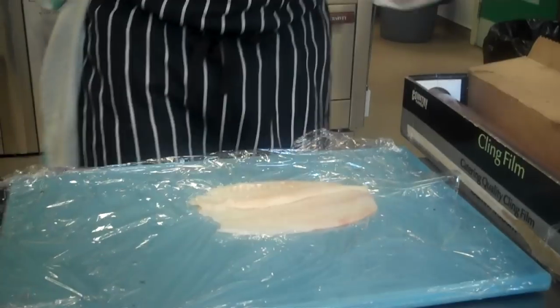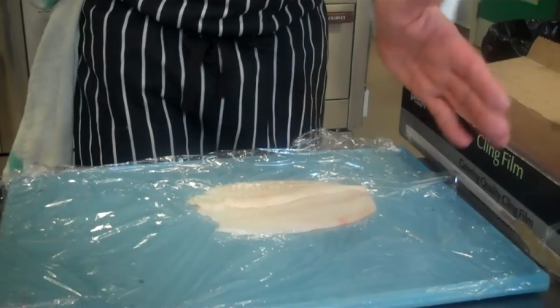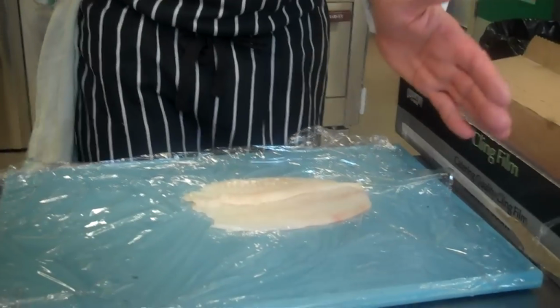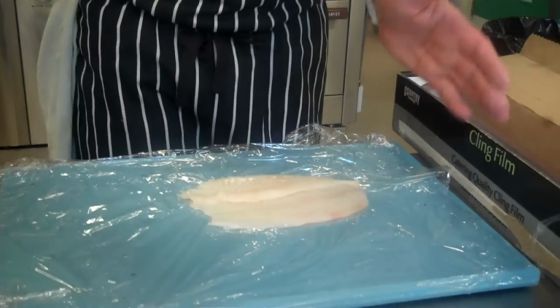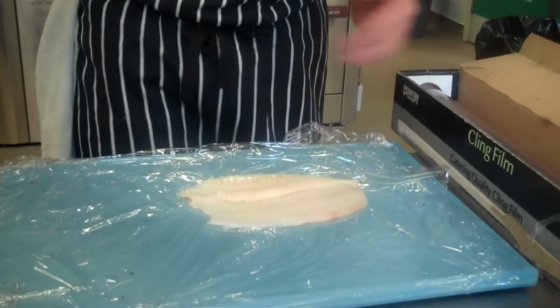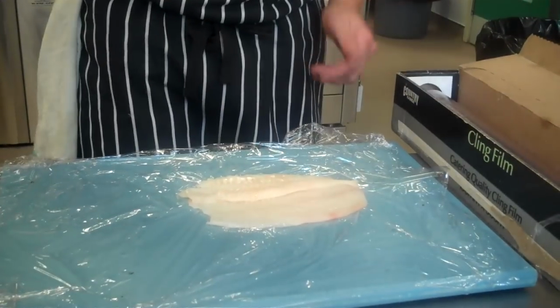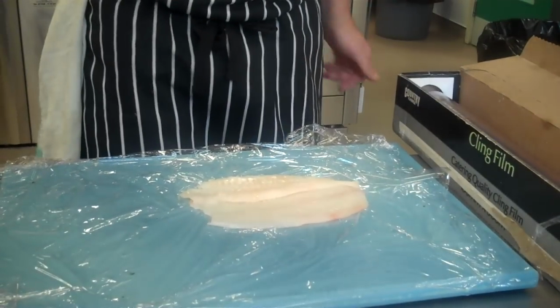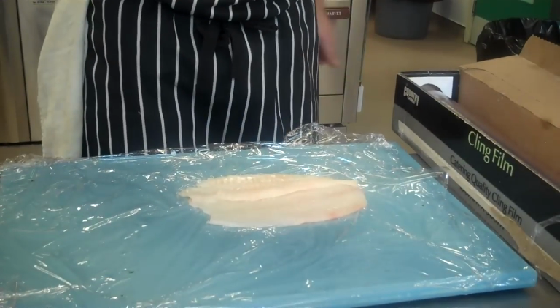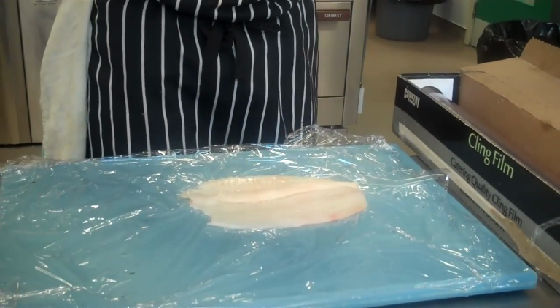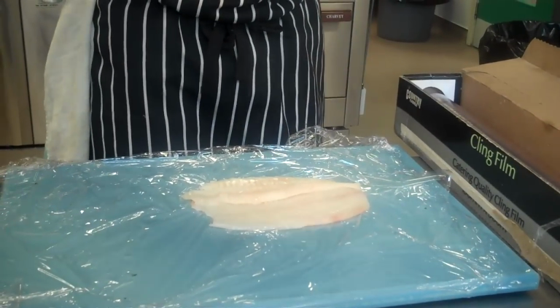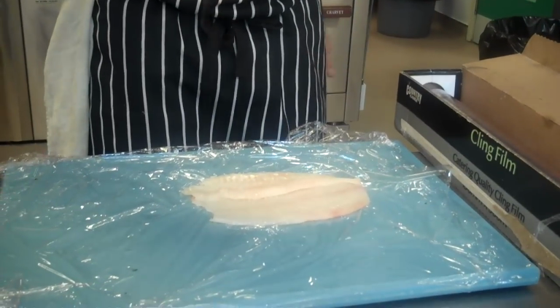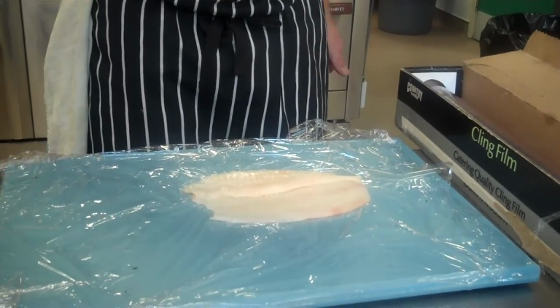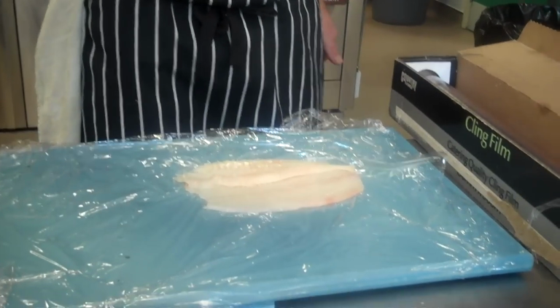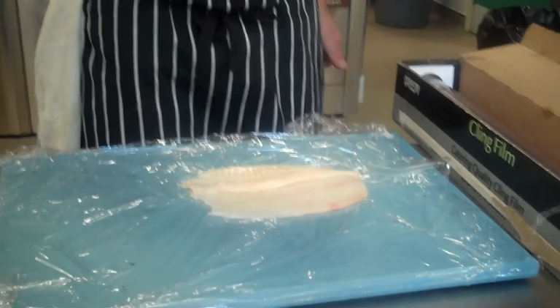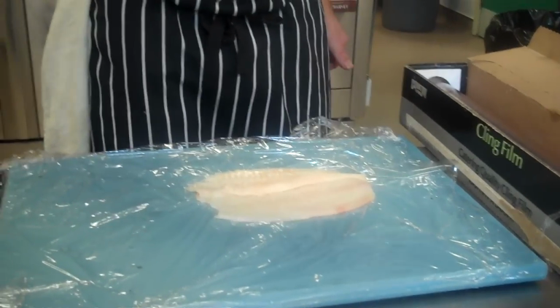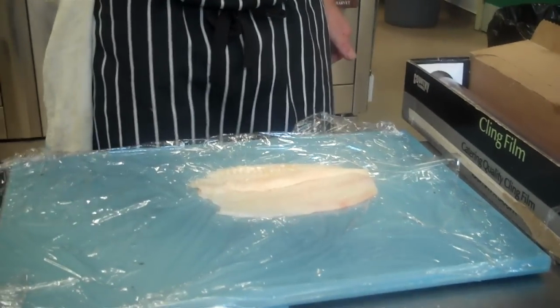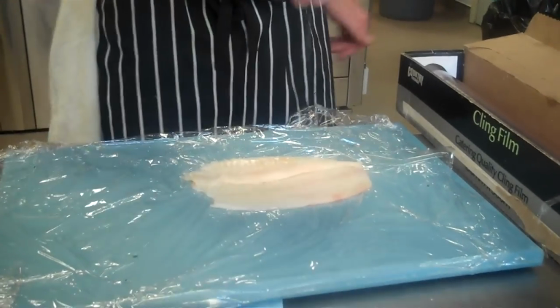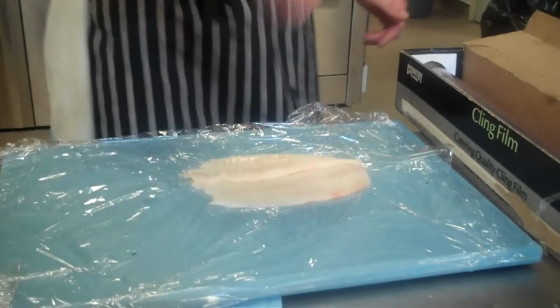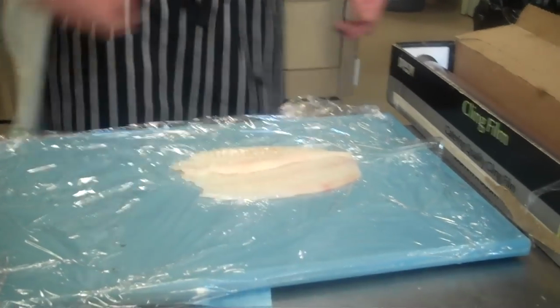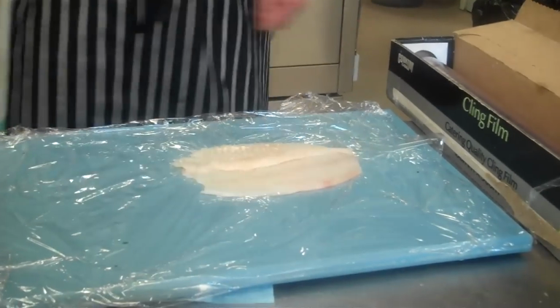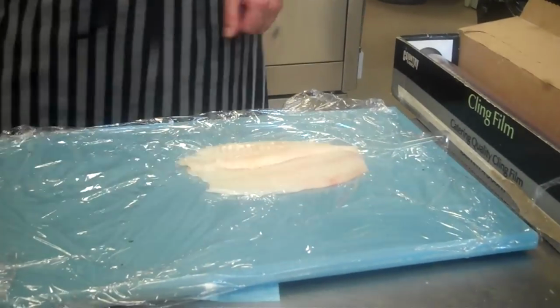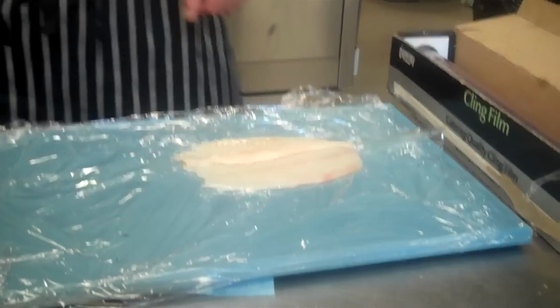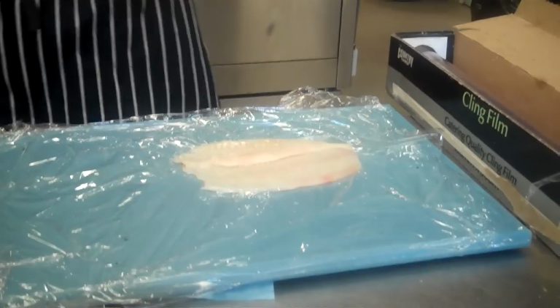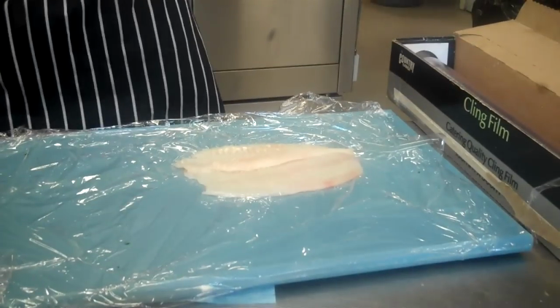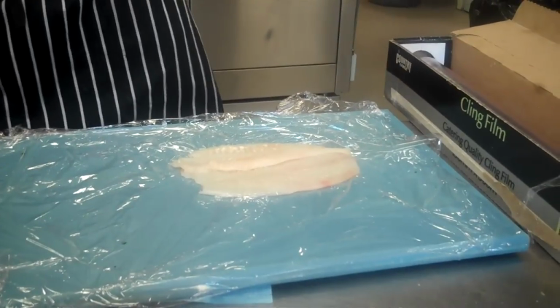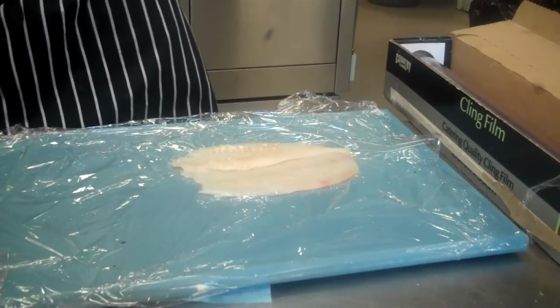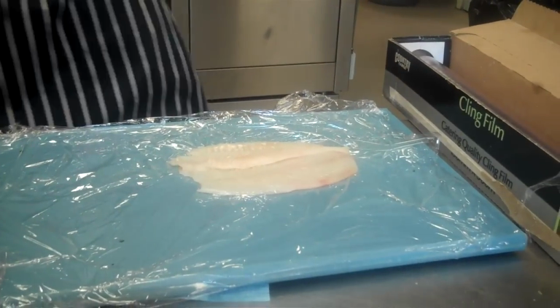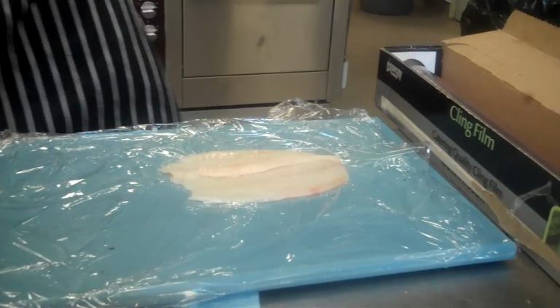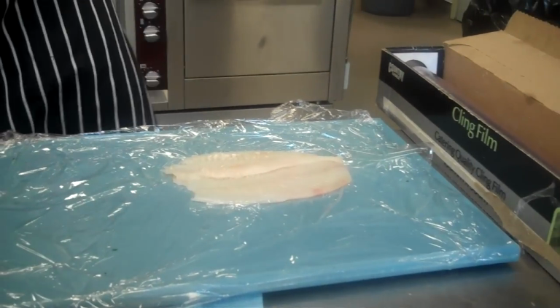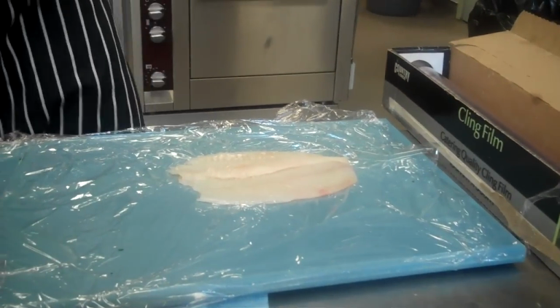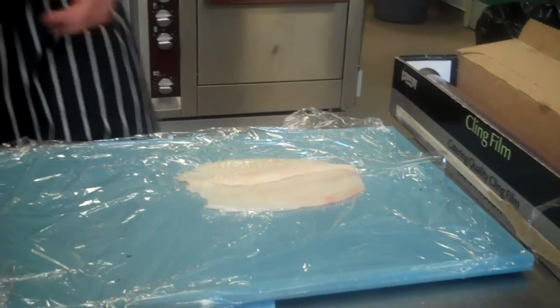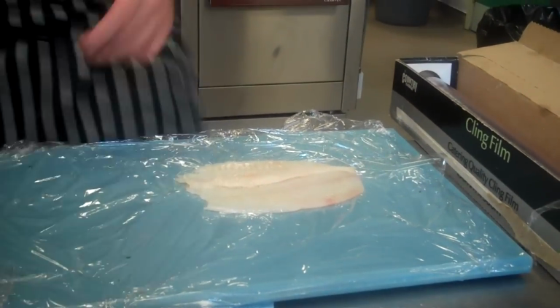Brushed out your fish. Season — don't forget to season. Skin side, inside.